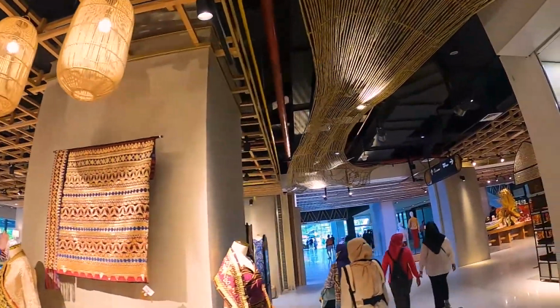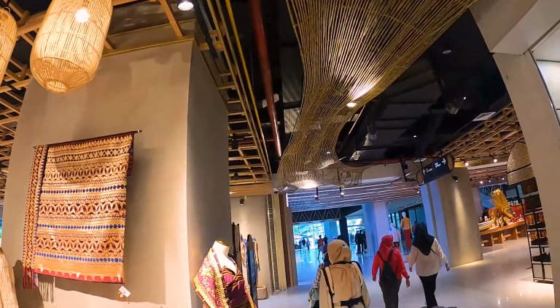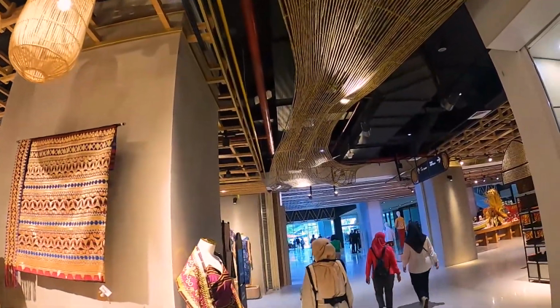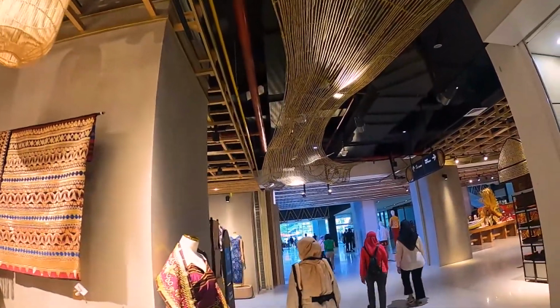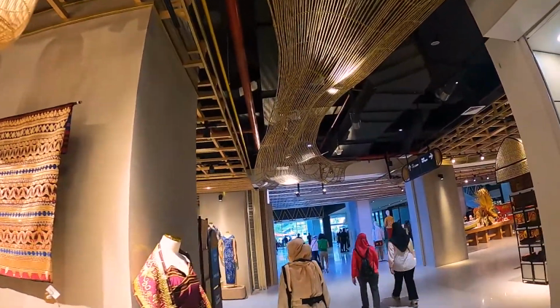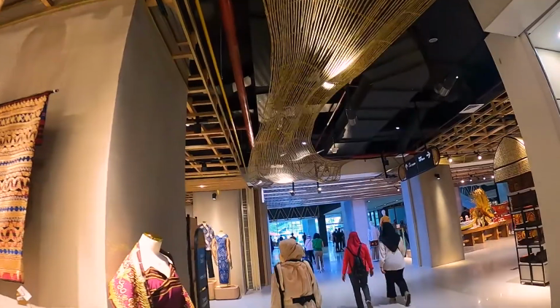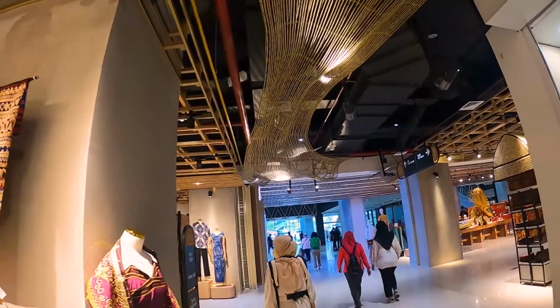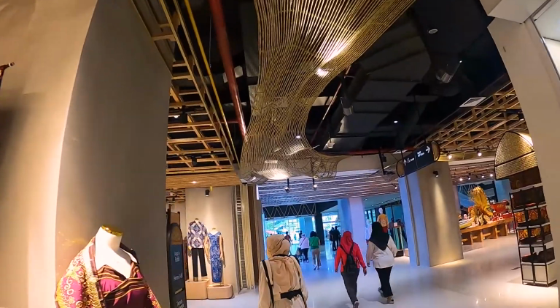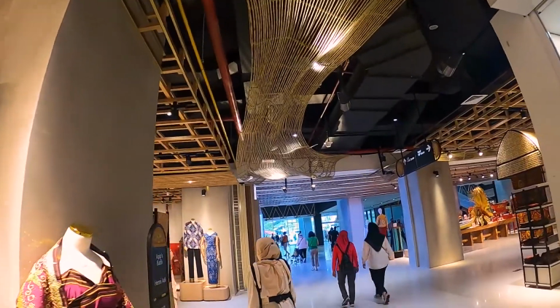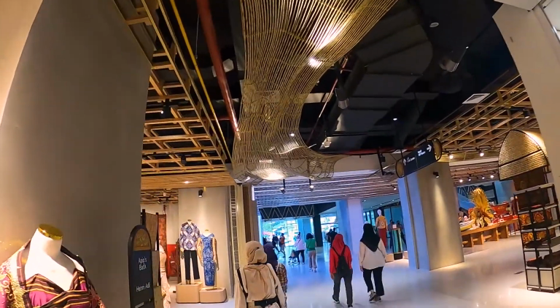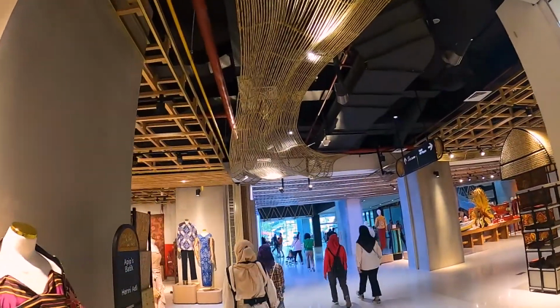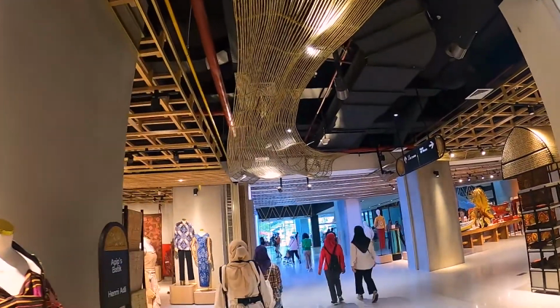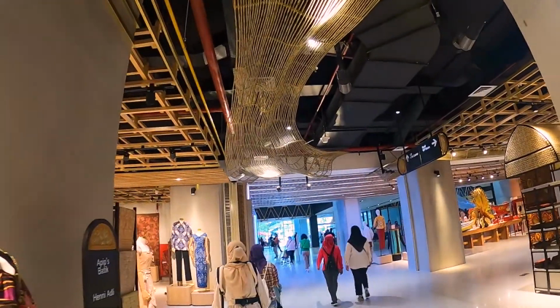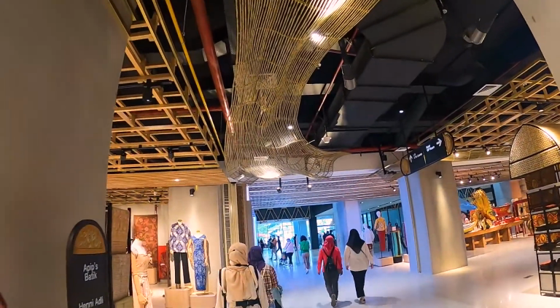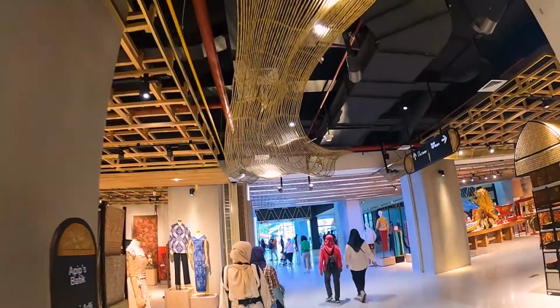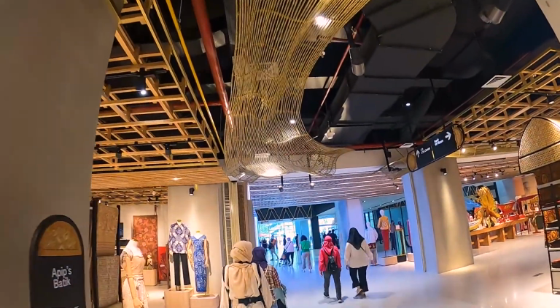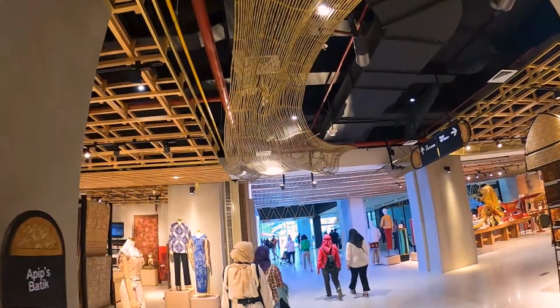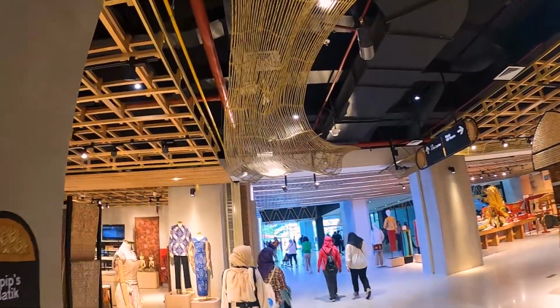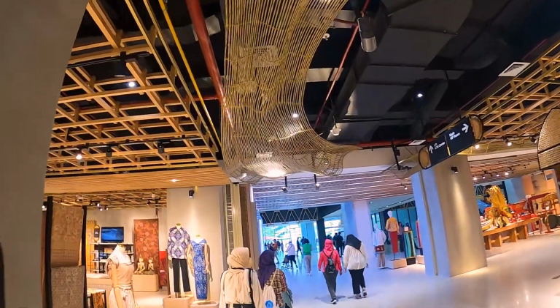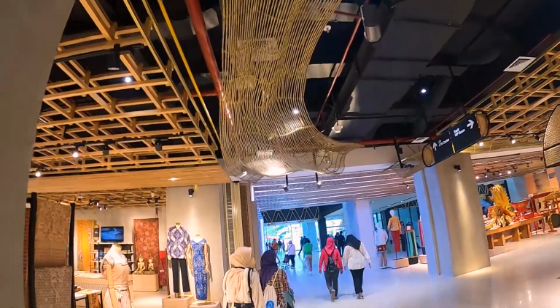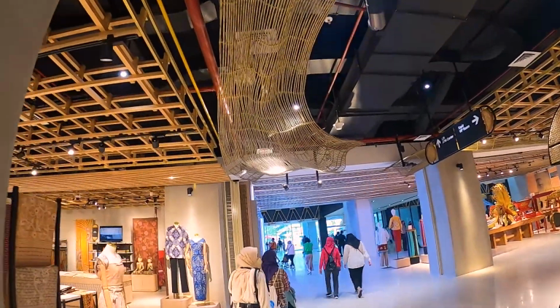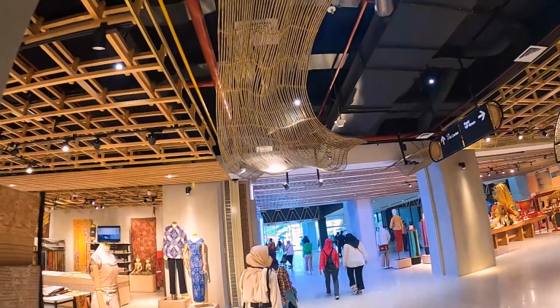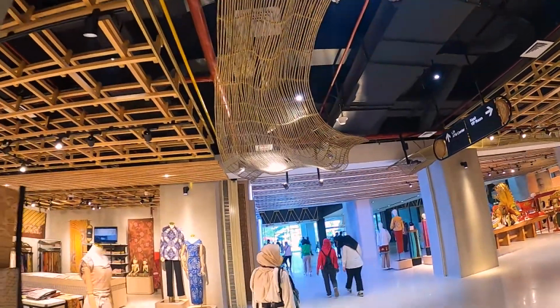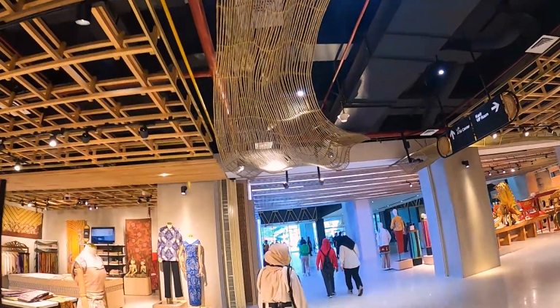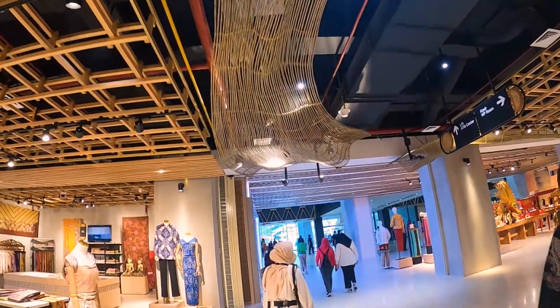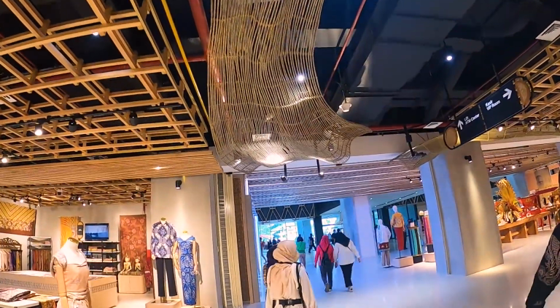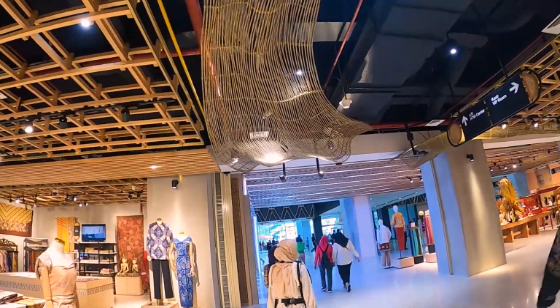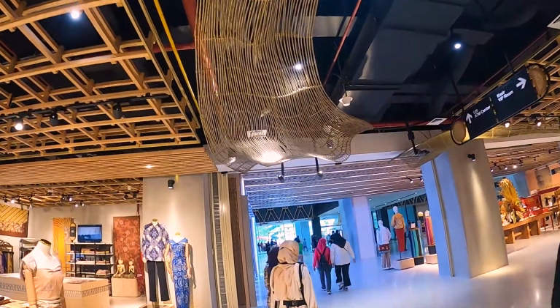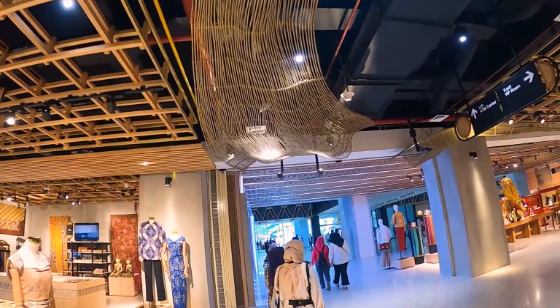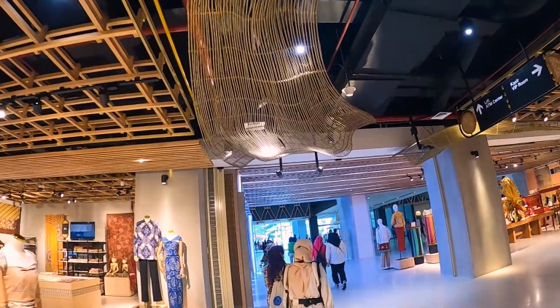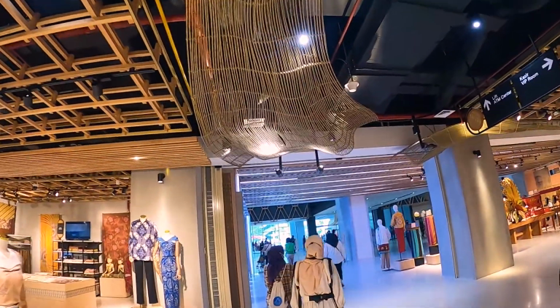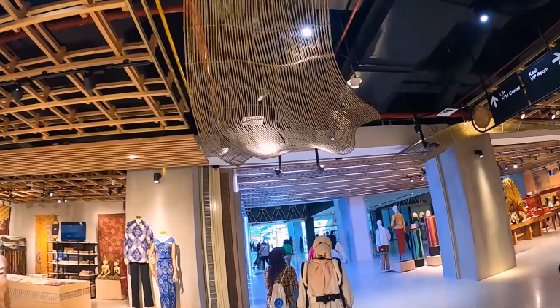Sealingnya nih, bentuk wave dari rotan — apa ya, bambu?